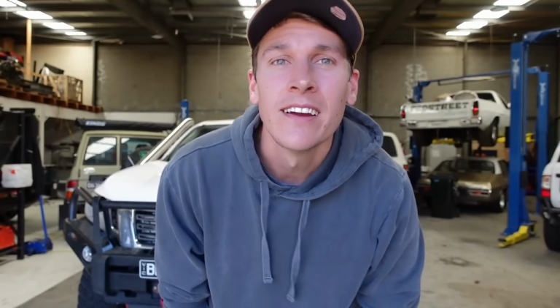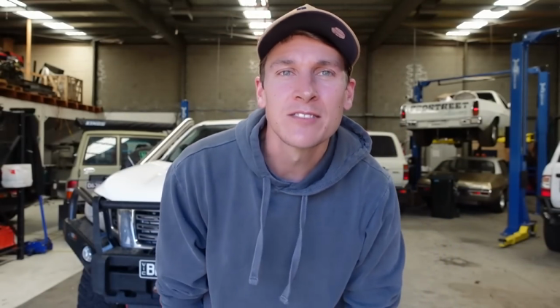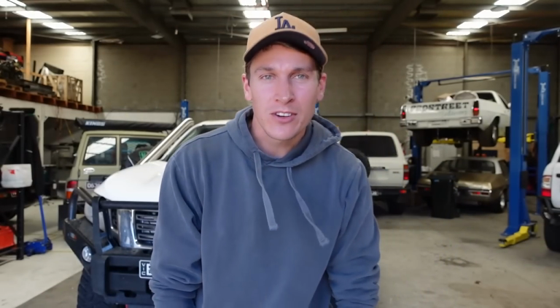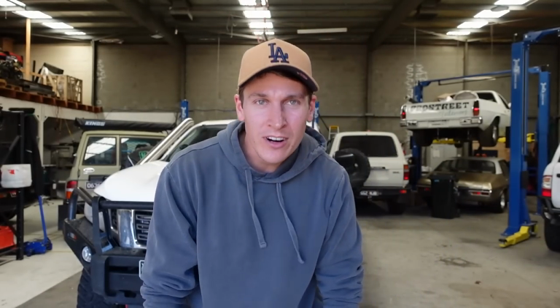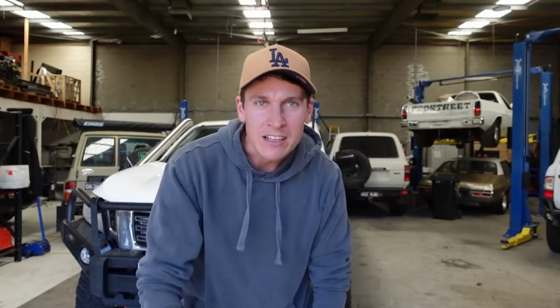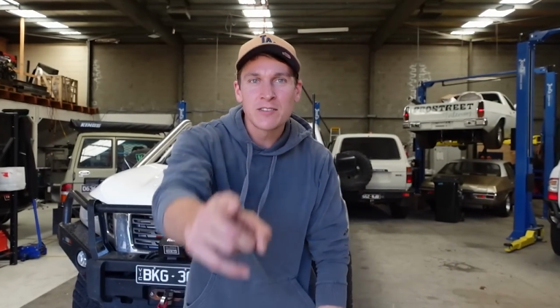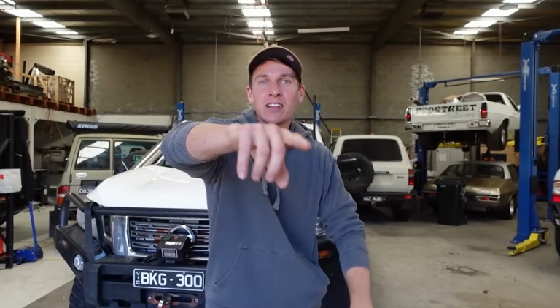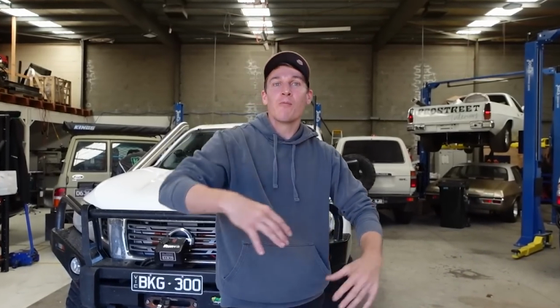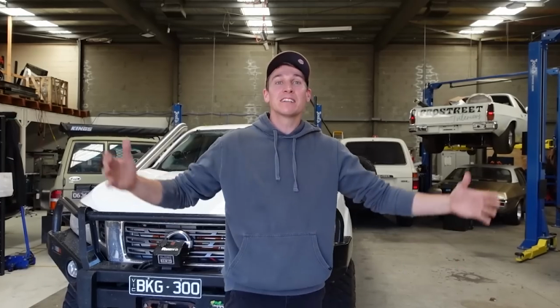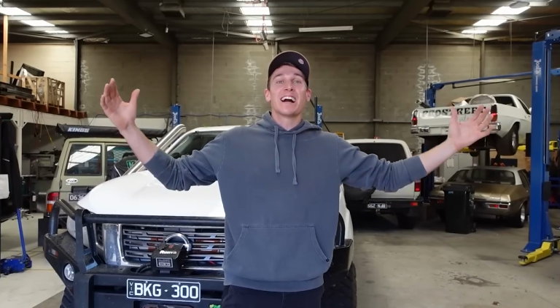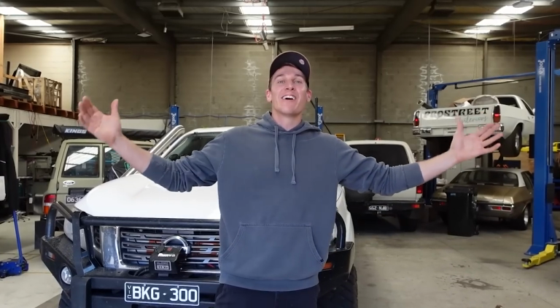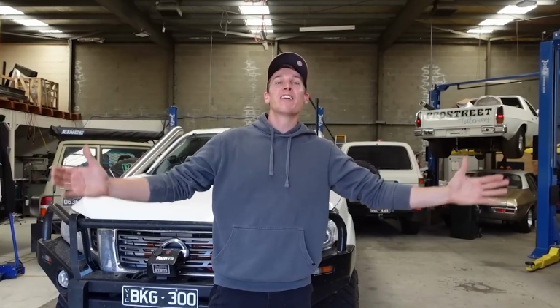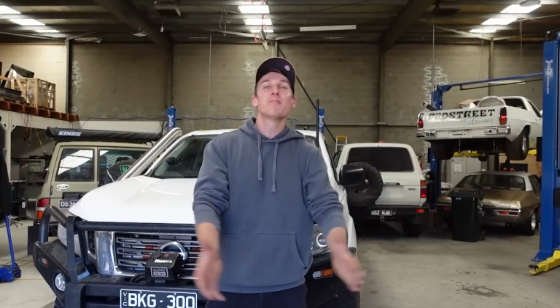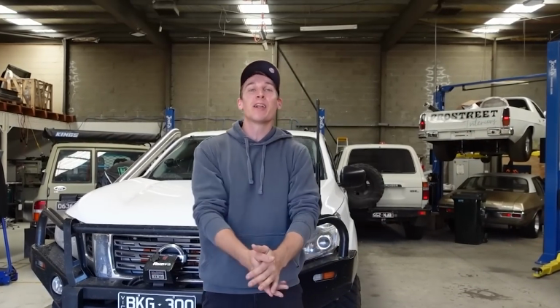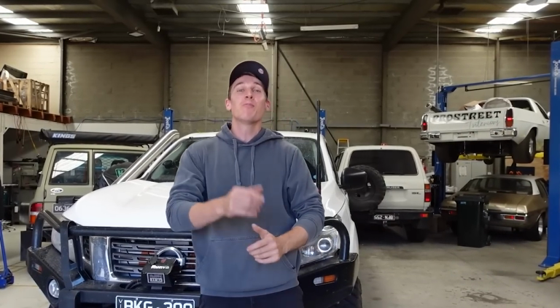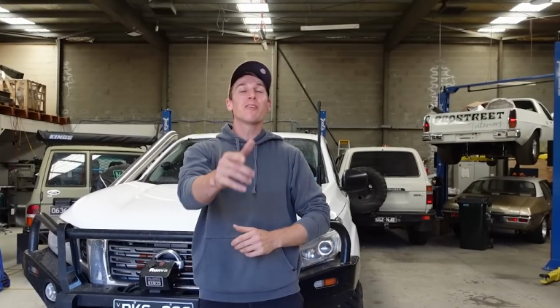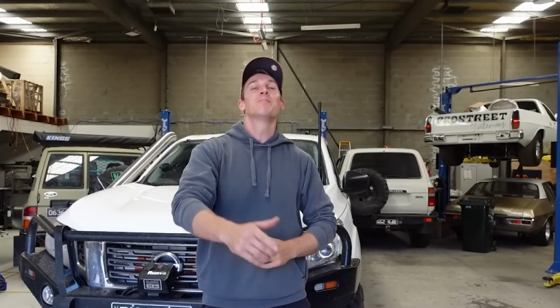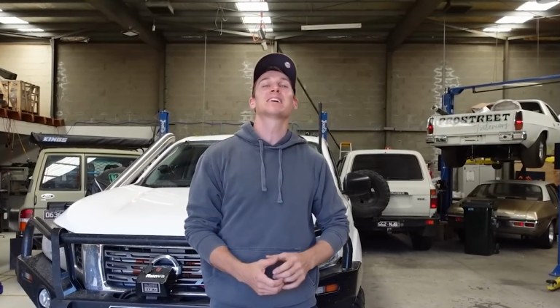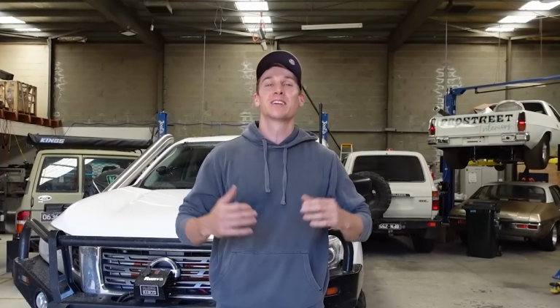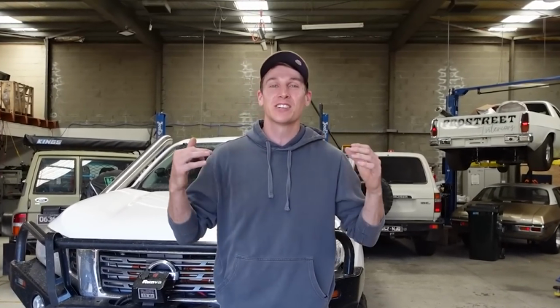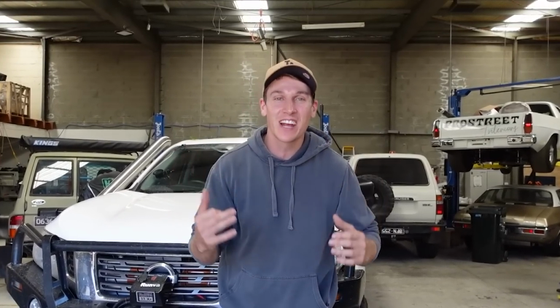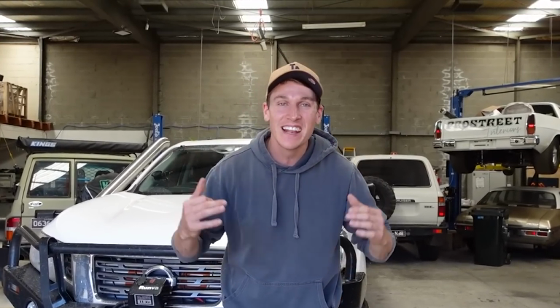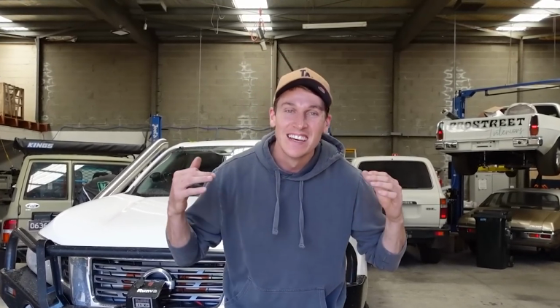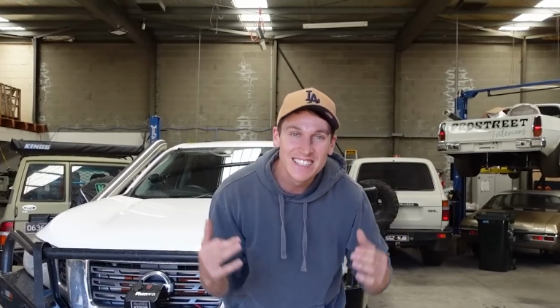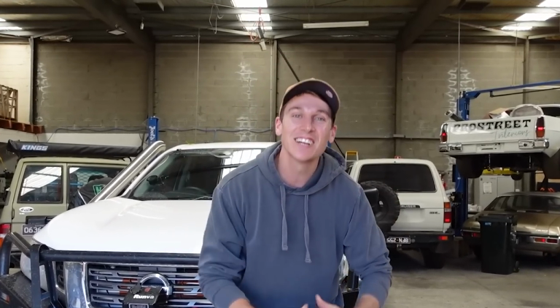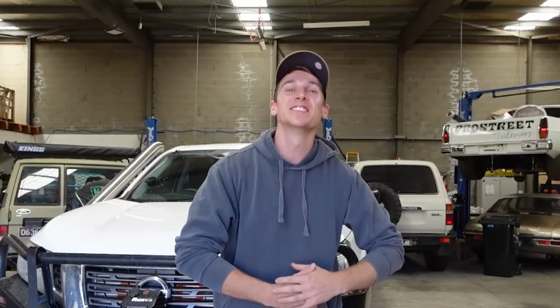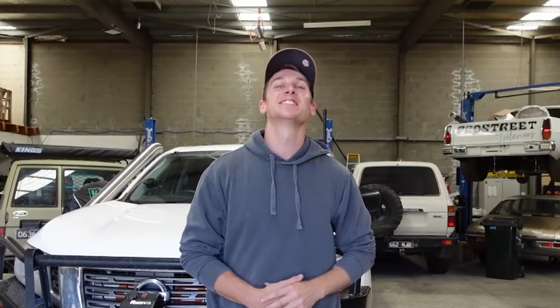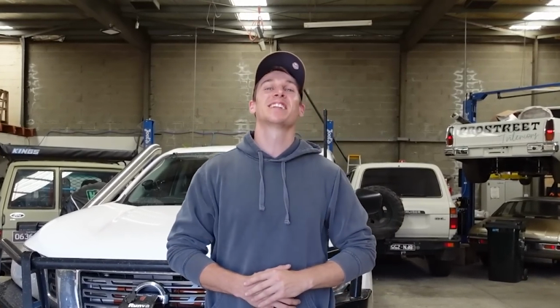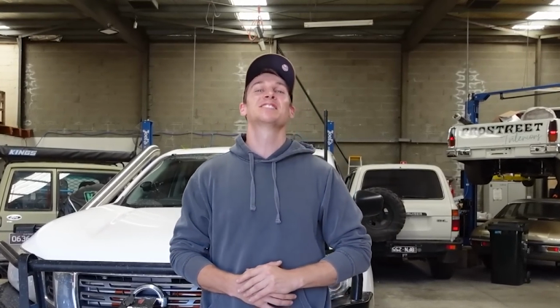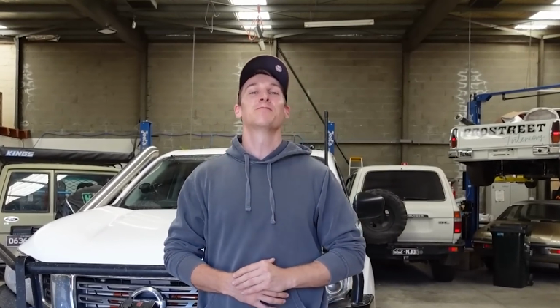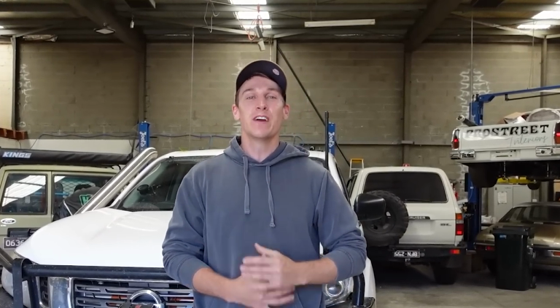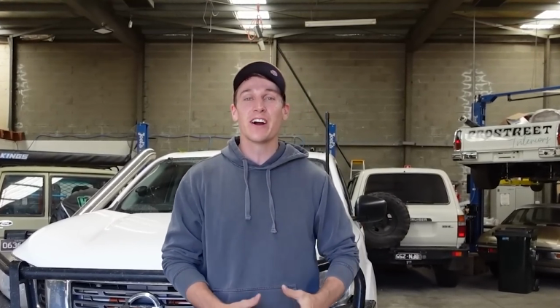It's recording — there's a red light. What's going on, everybody? Welcome back to another Shed Sessions installation video.